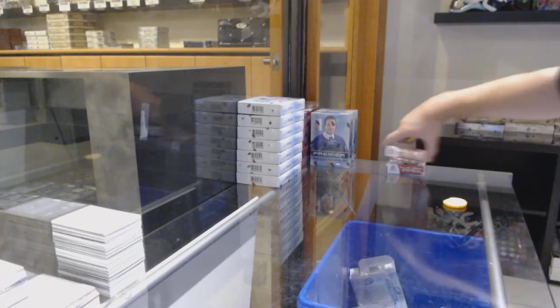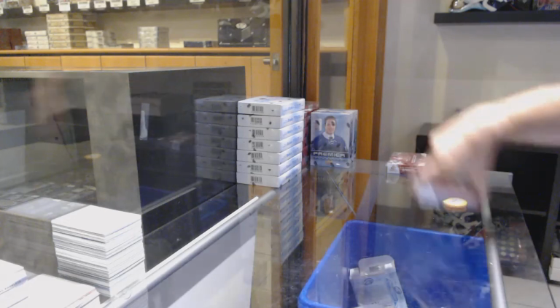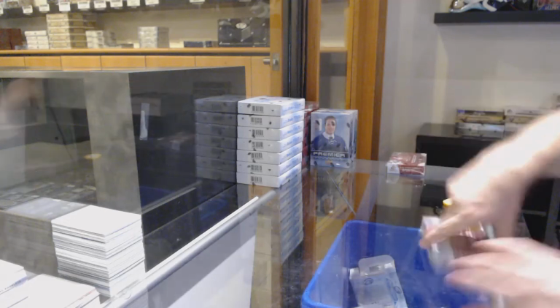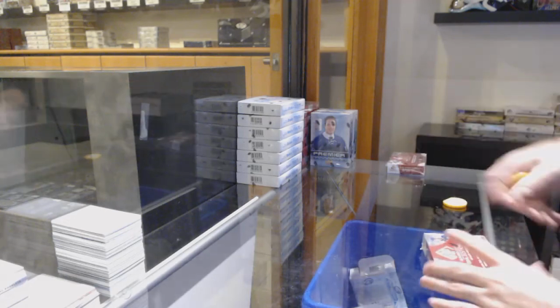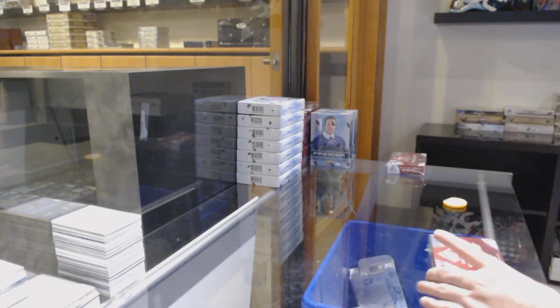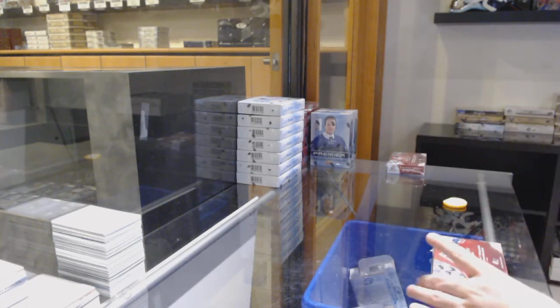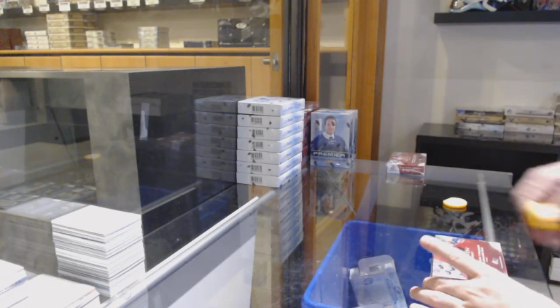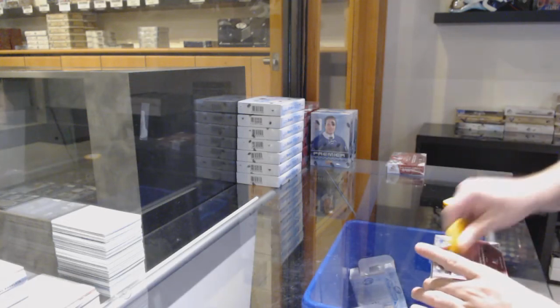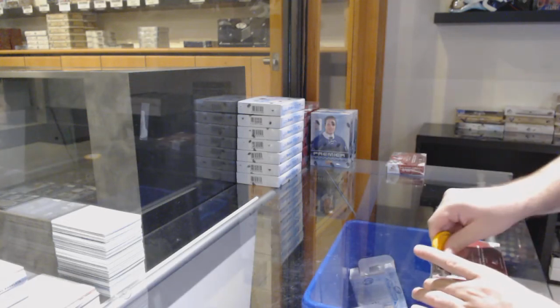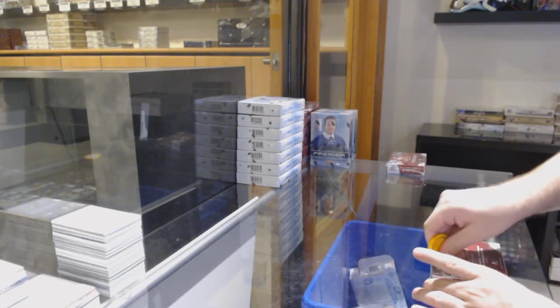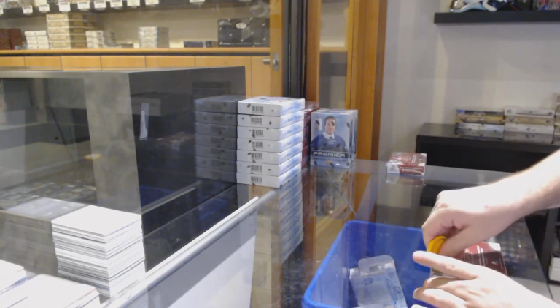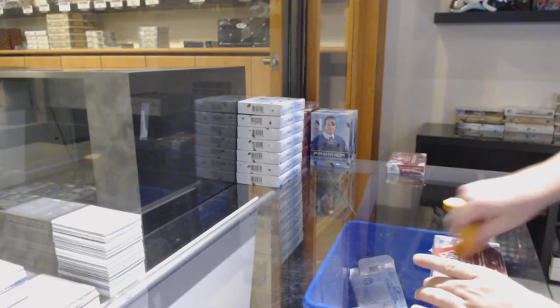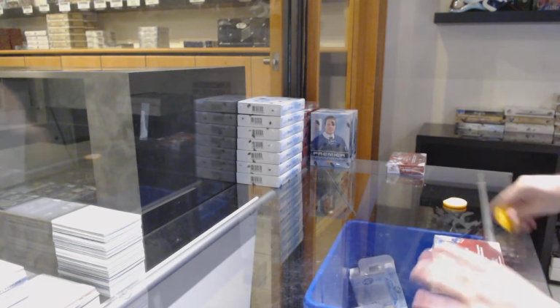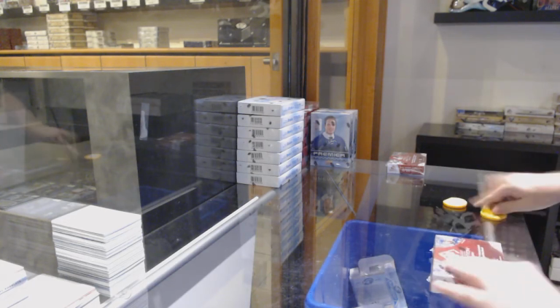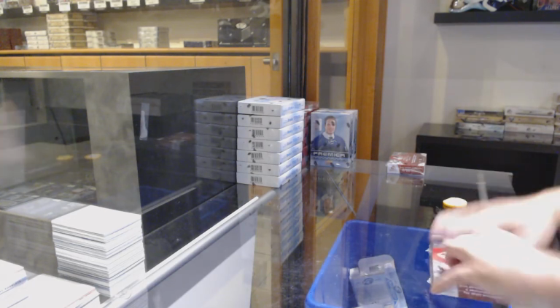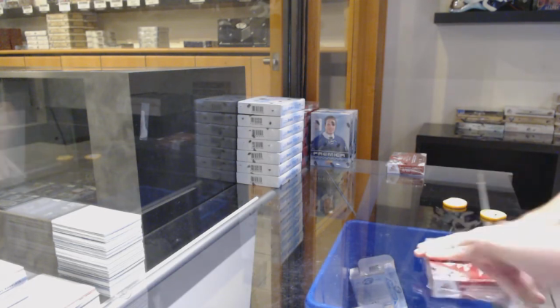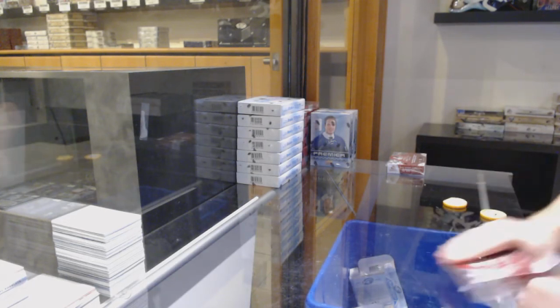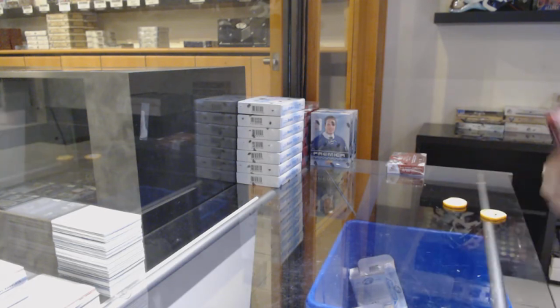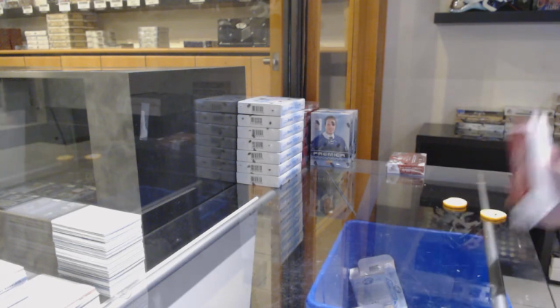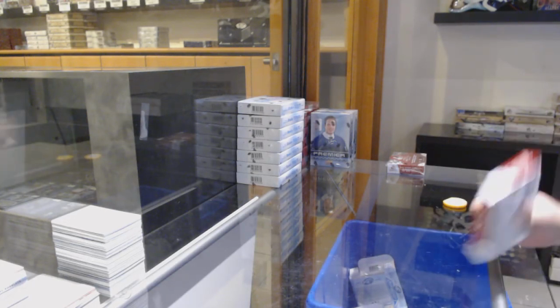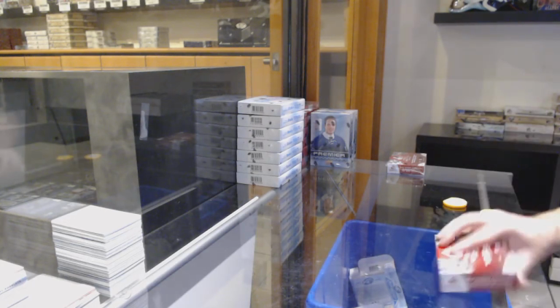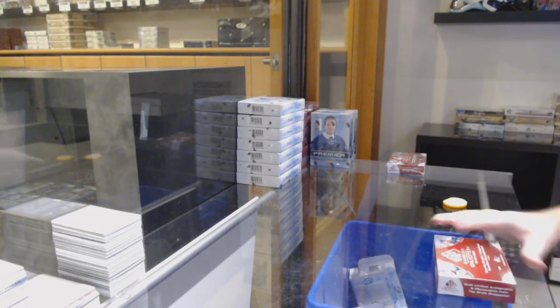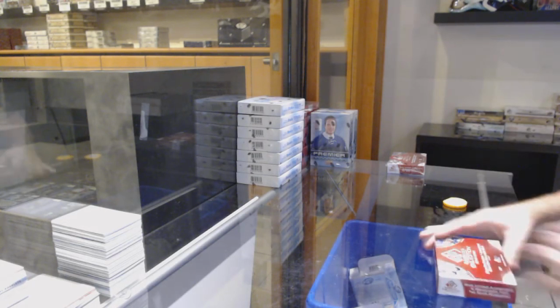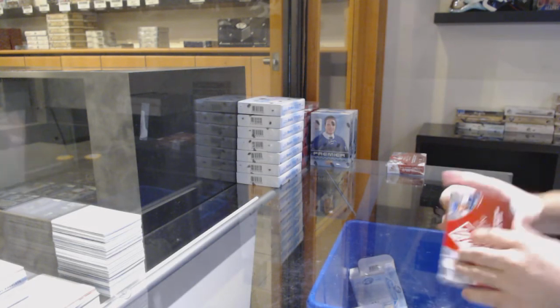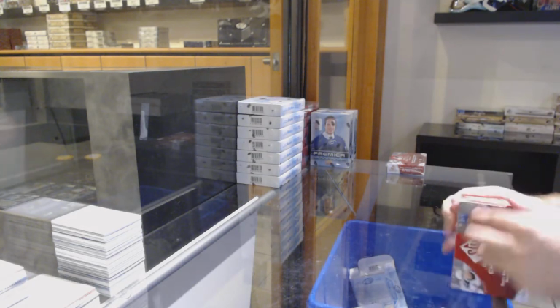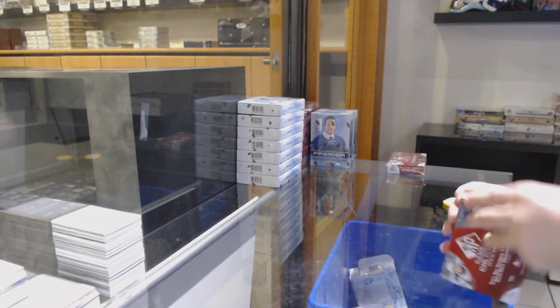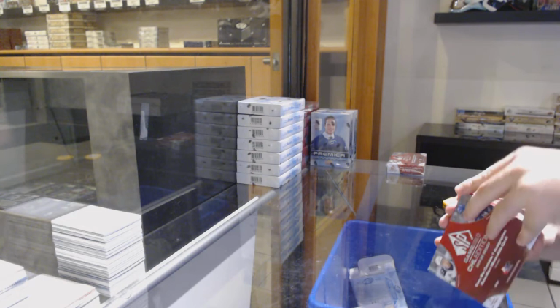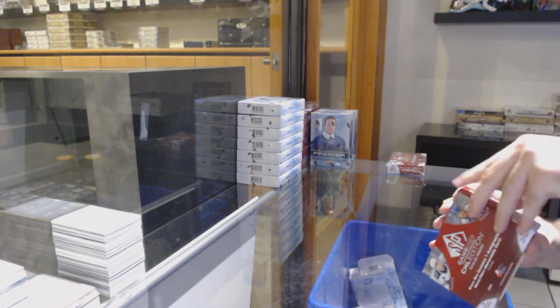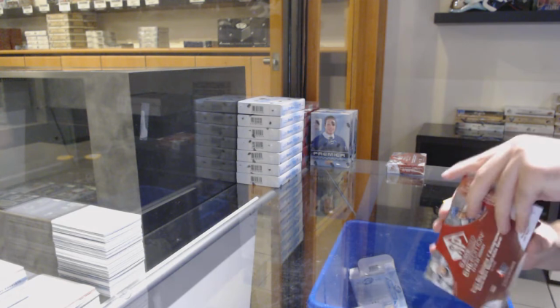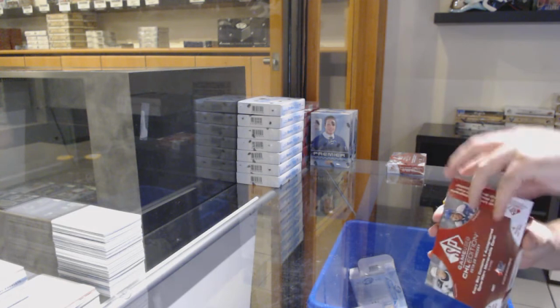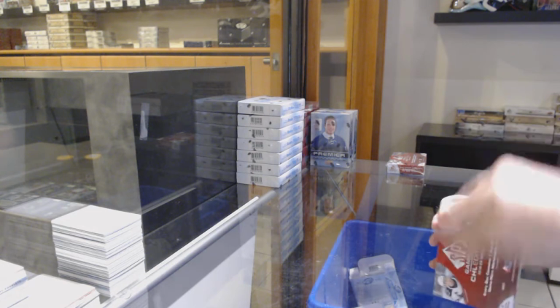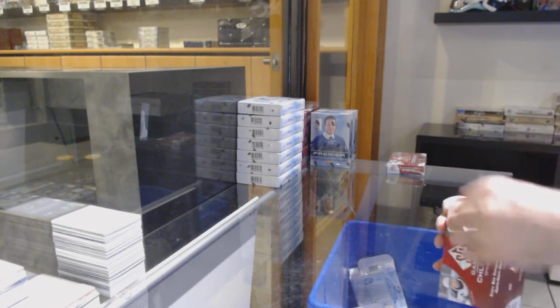Here we go, starting at SCC Break number 12,116. We have the two boxes of CHL.